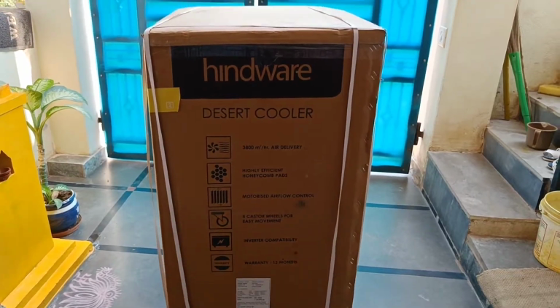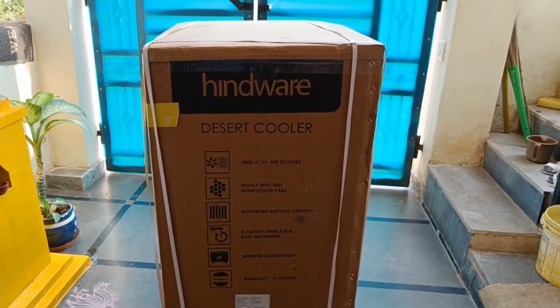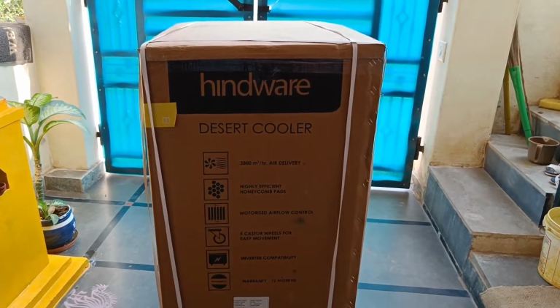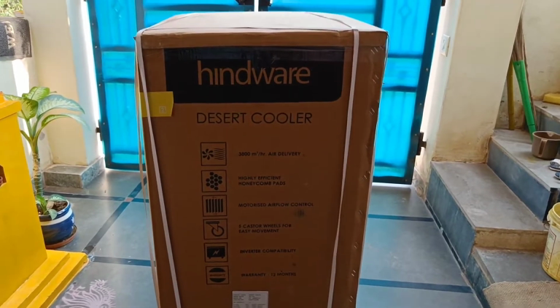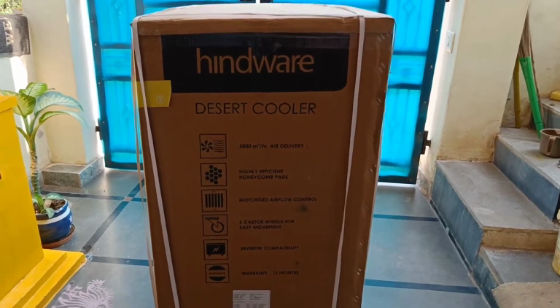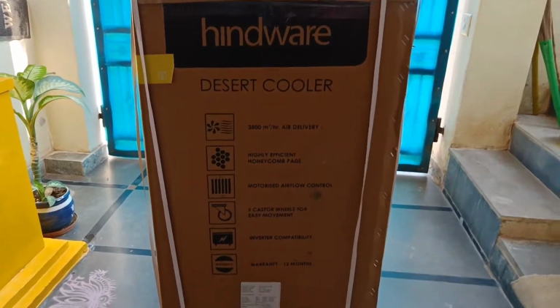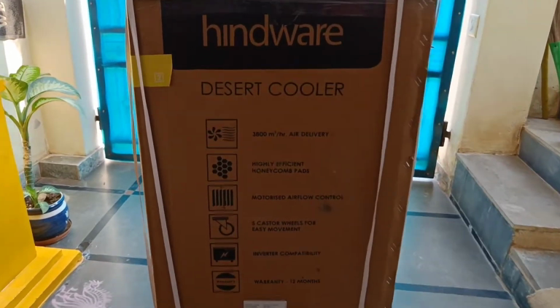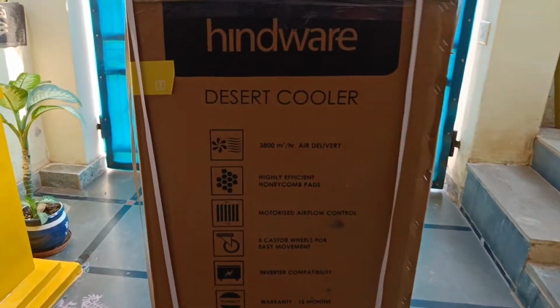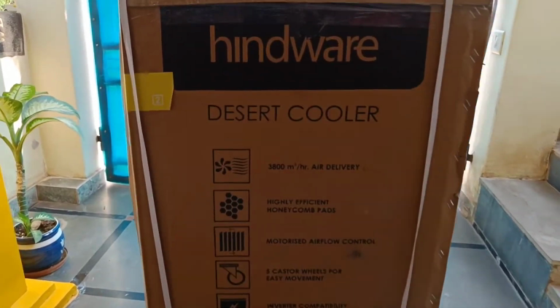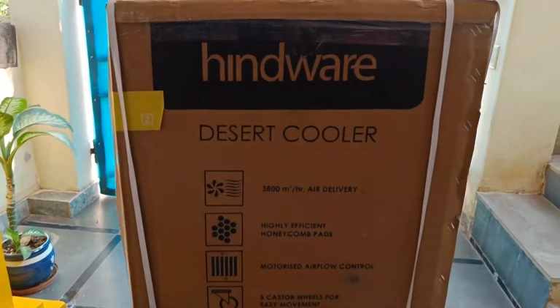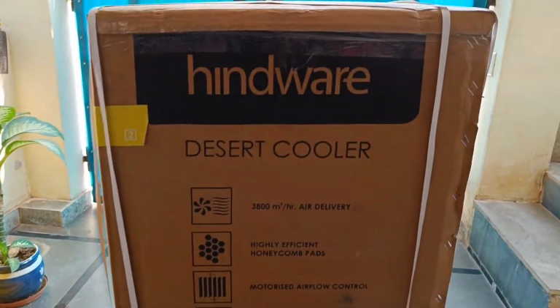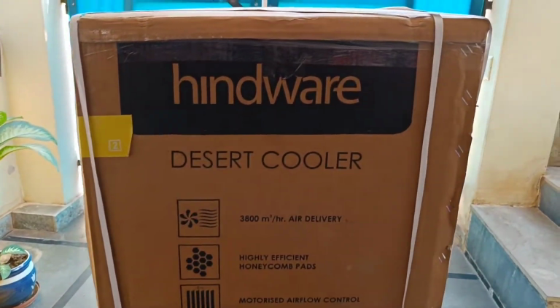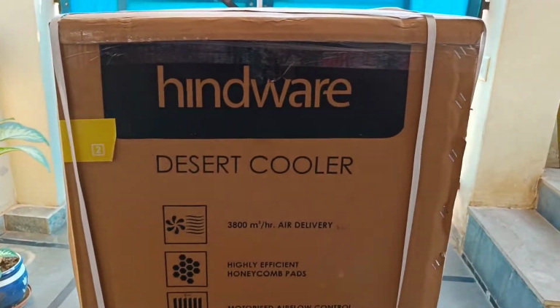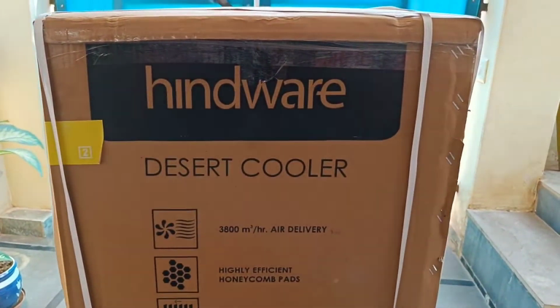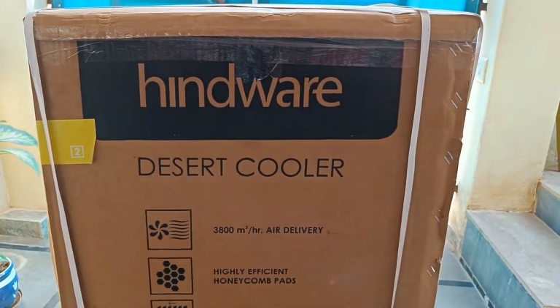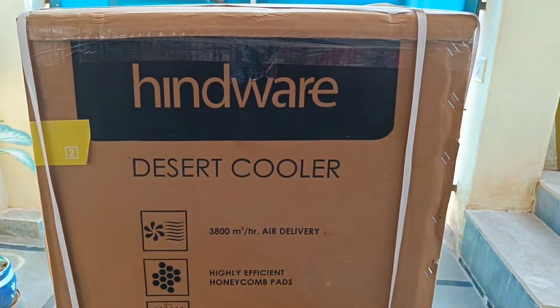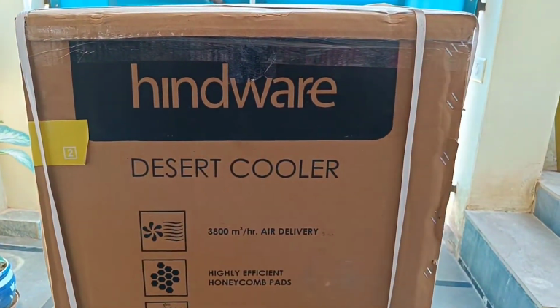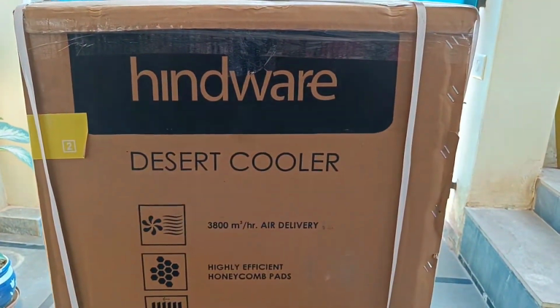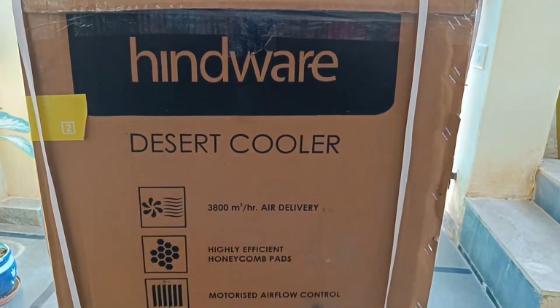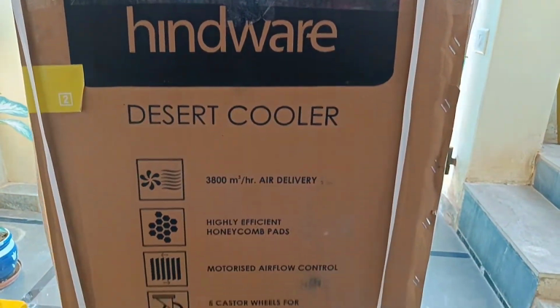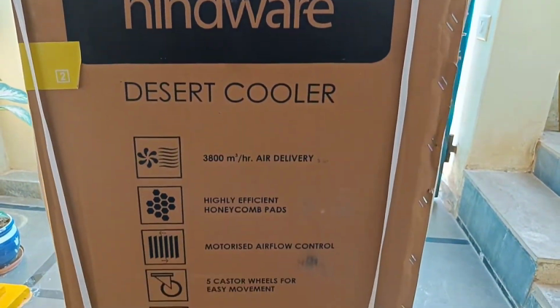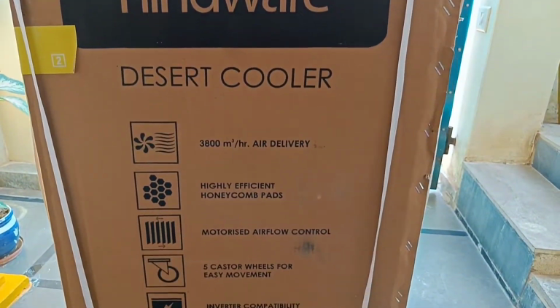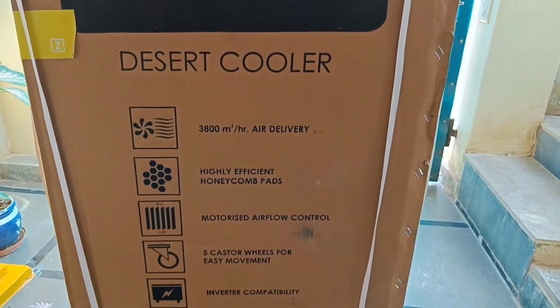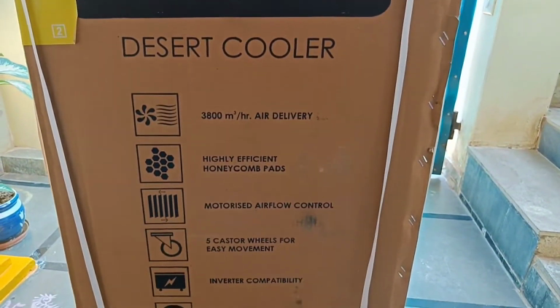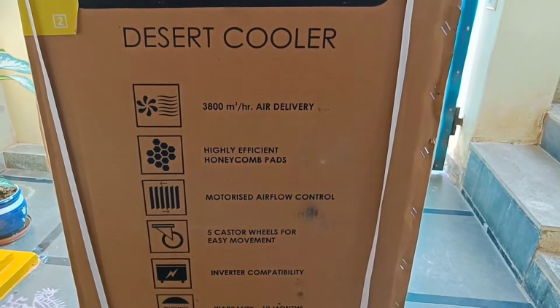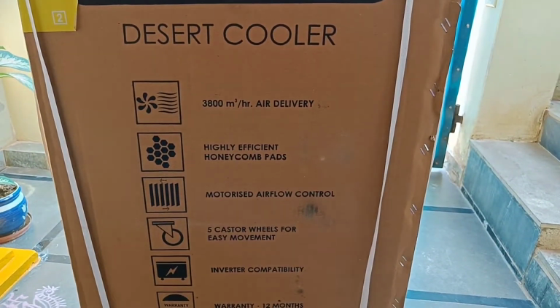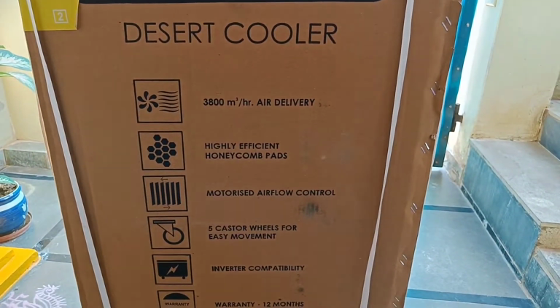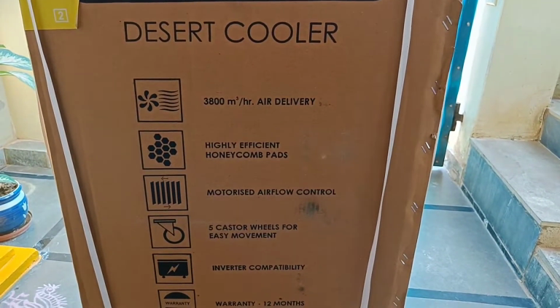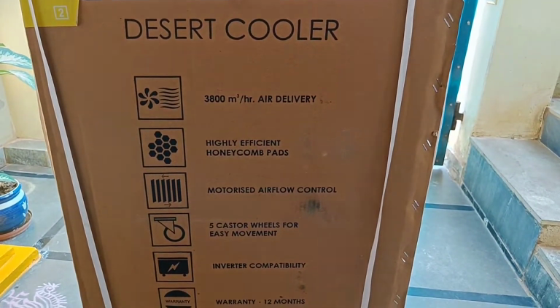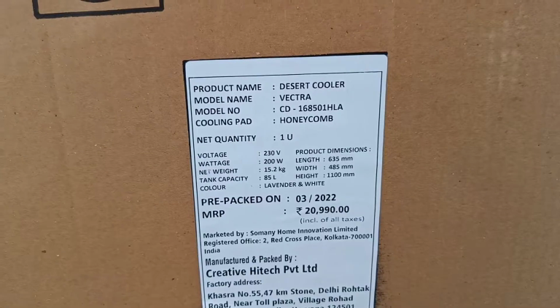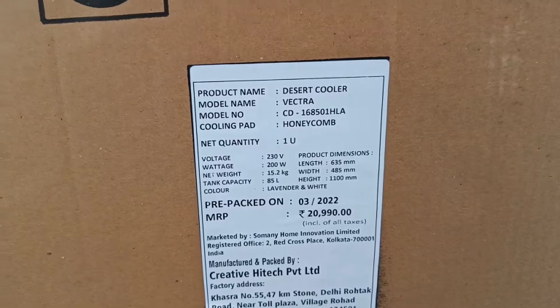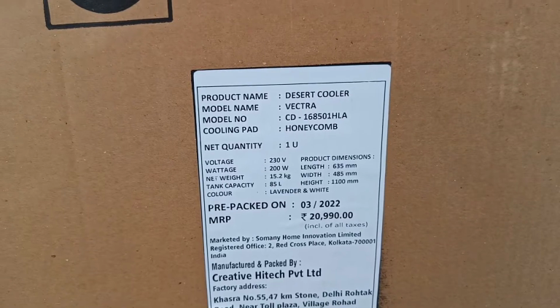So, we have the Handware brand. This is a desert air cooler. These are the specifications.